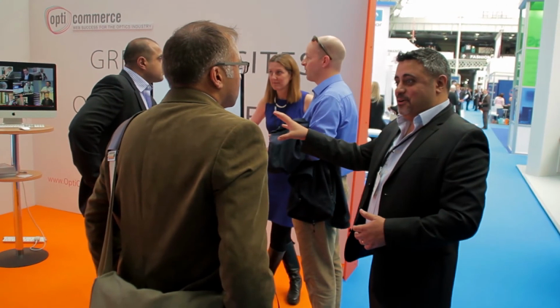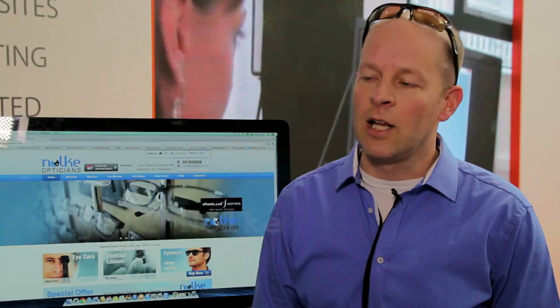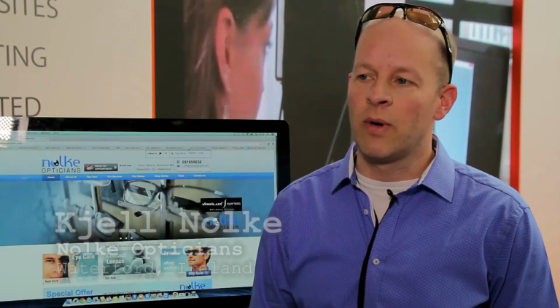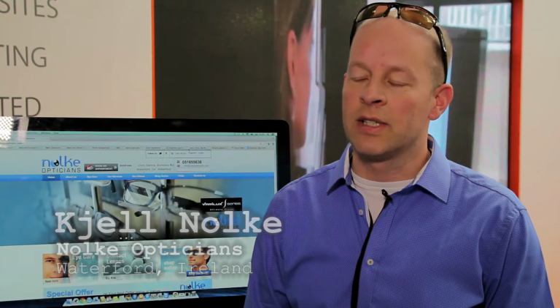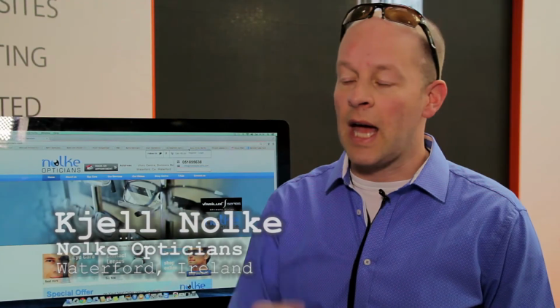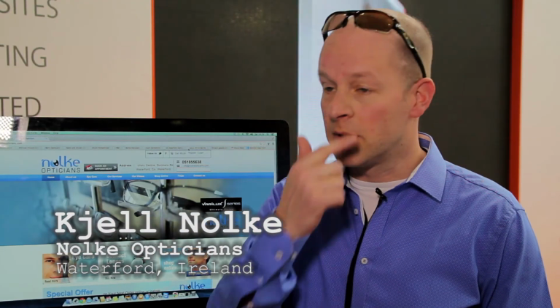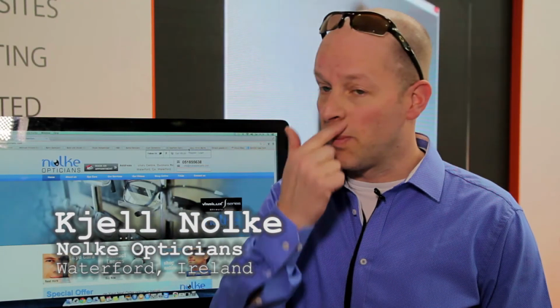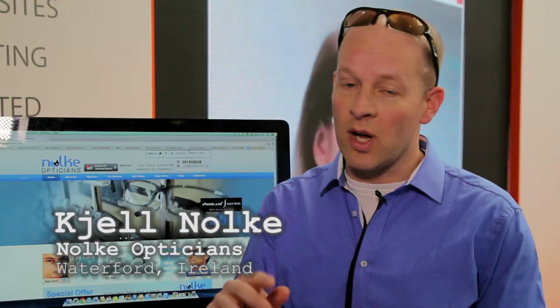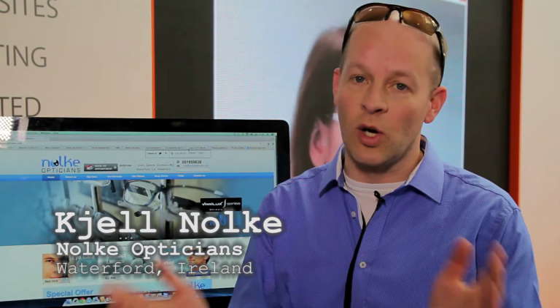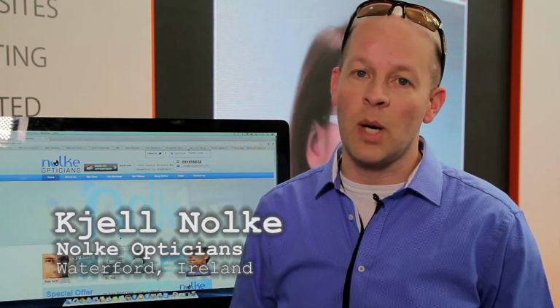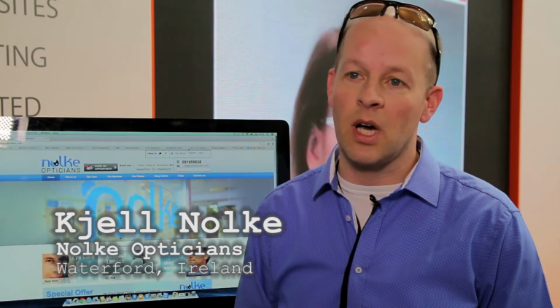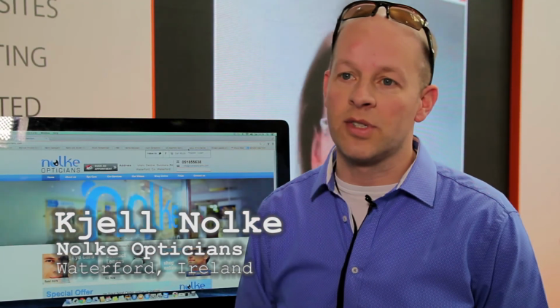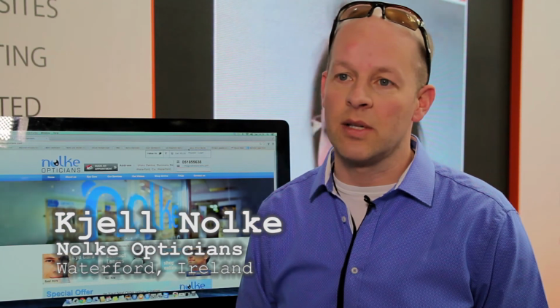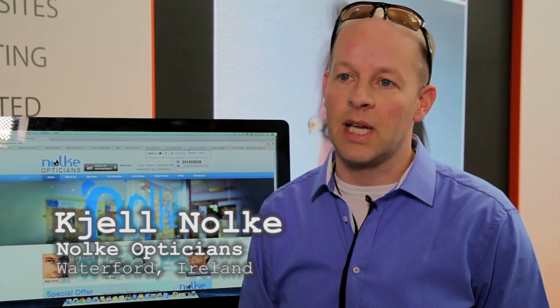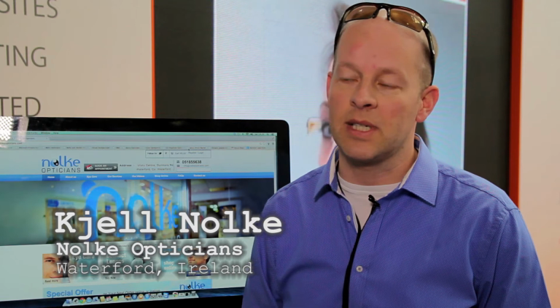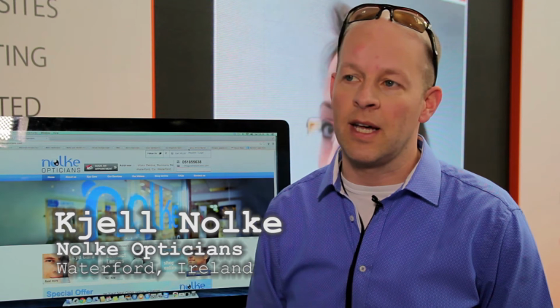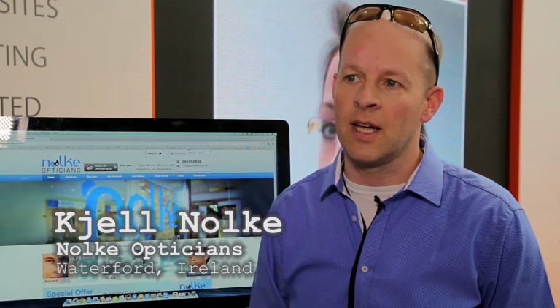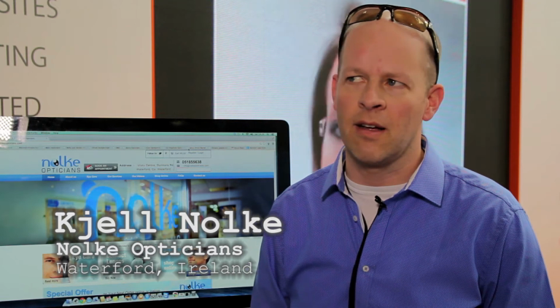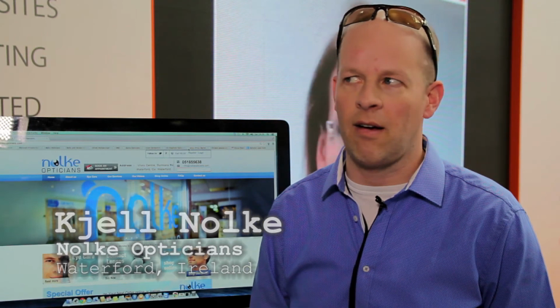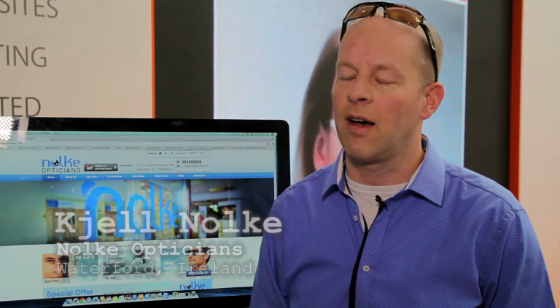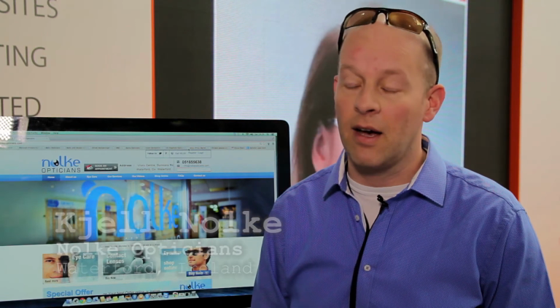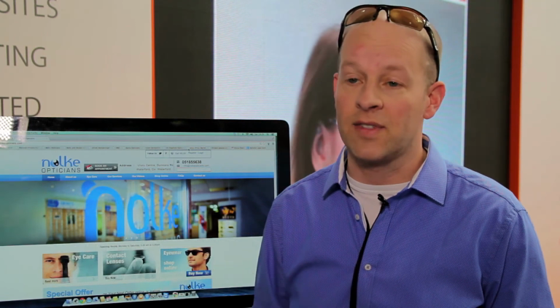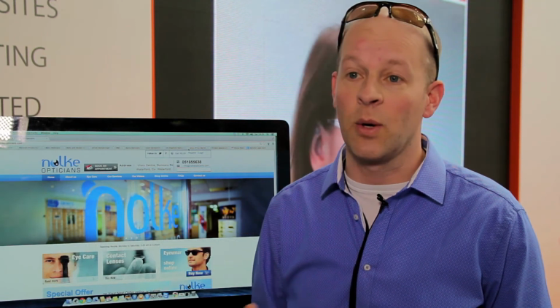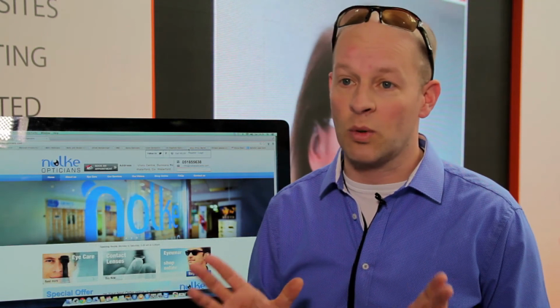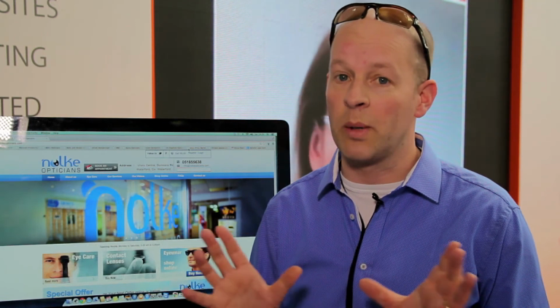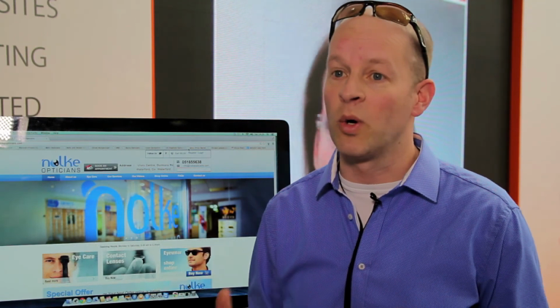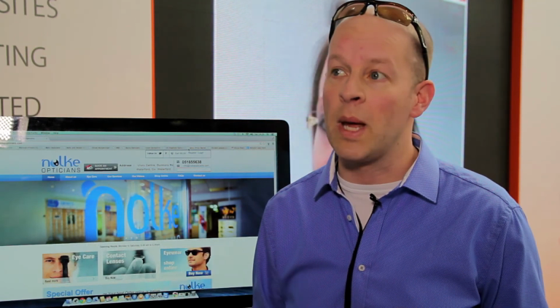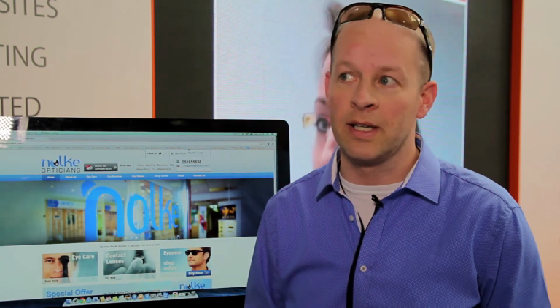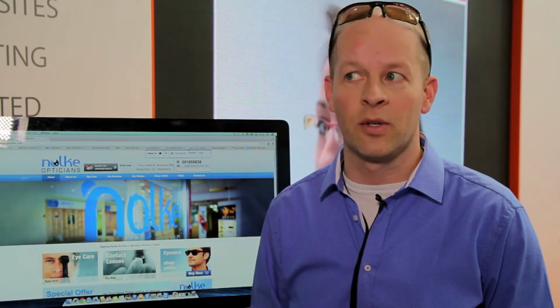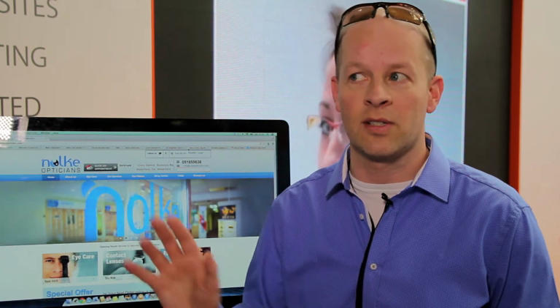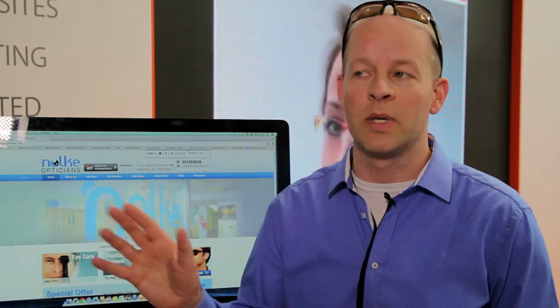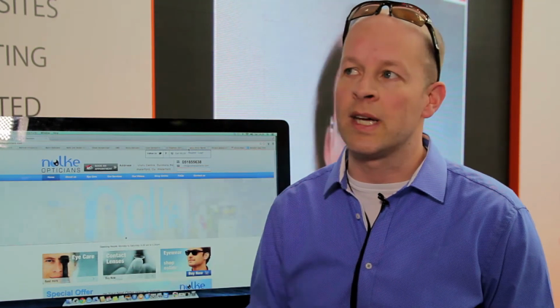I looked around and I happened to come across the whole OptiCommerce concept and I have to say I was quite blown away by it. I thought this could be great.